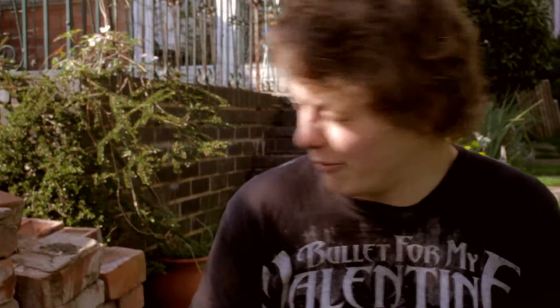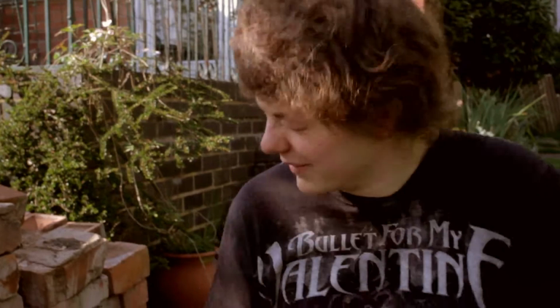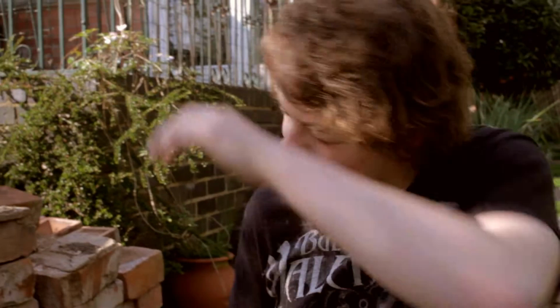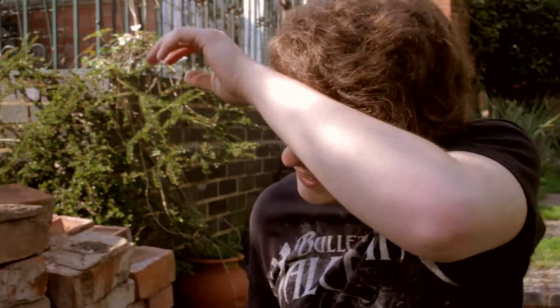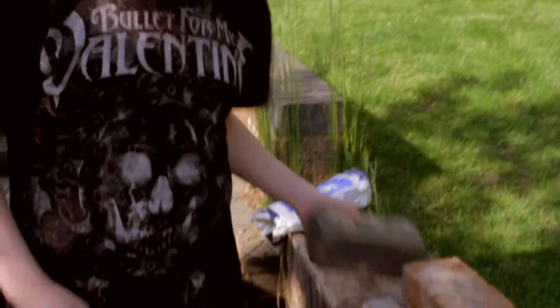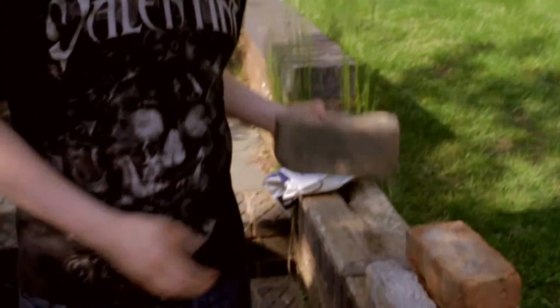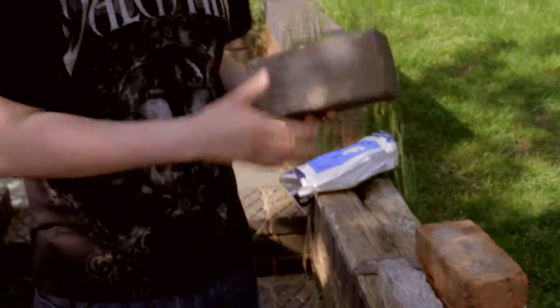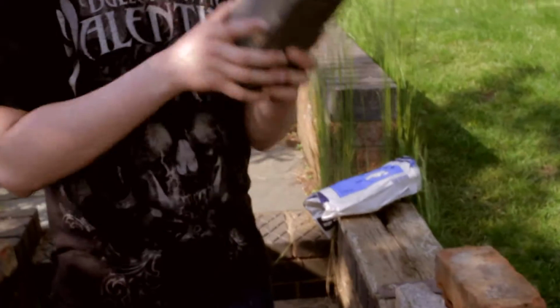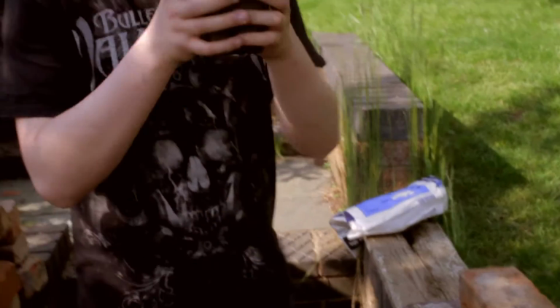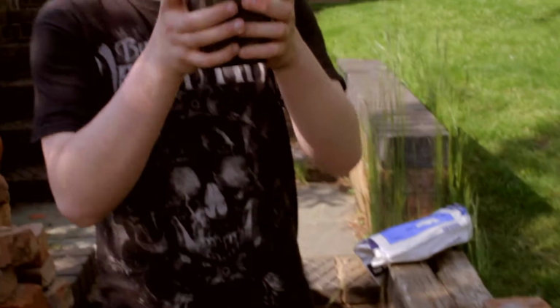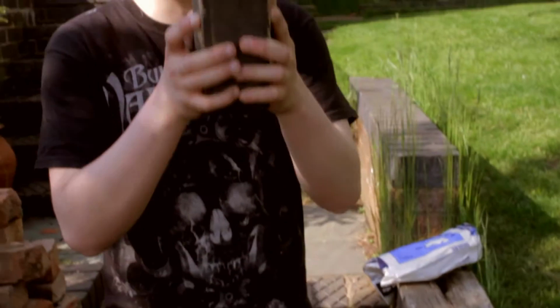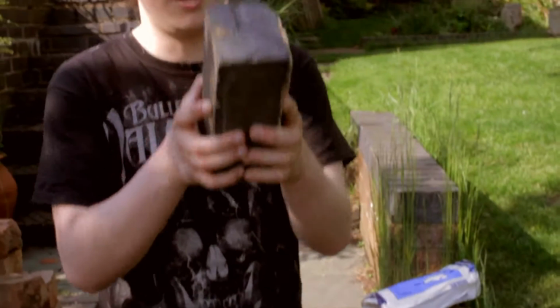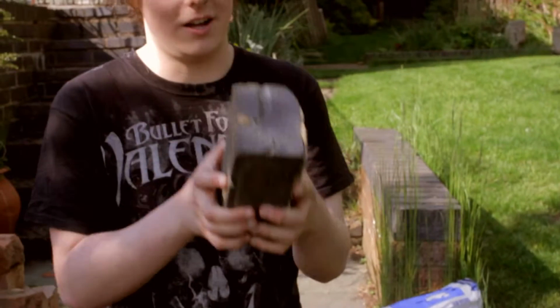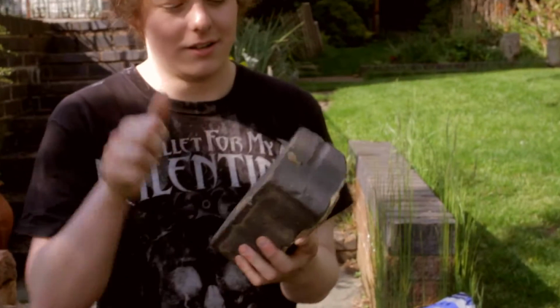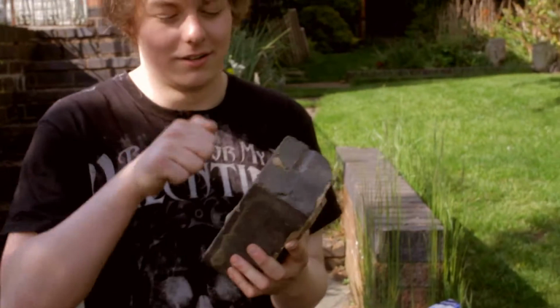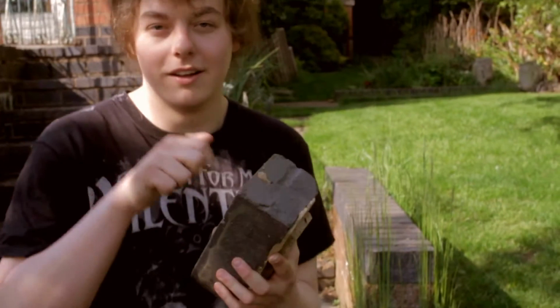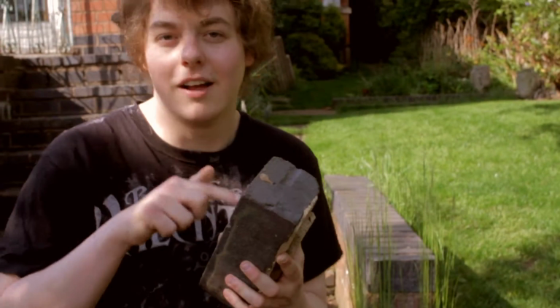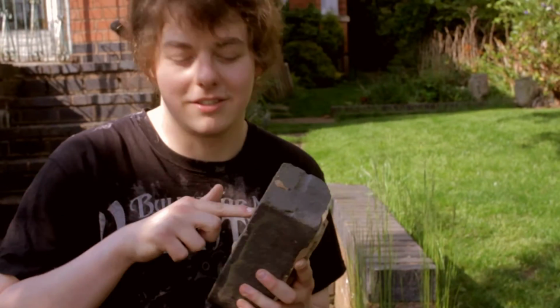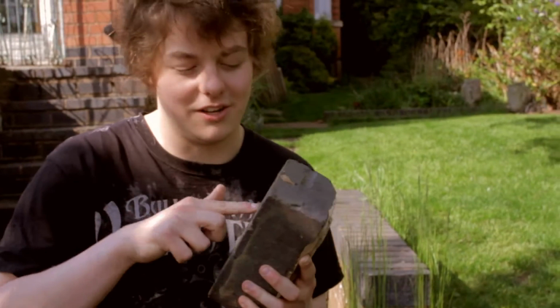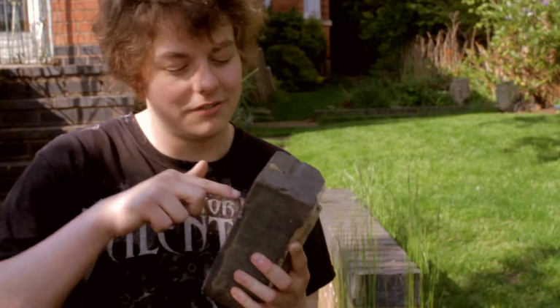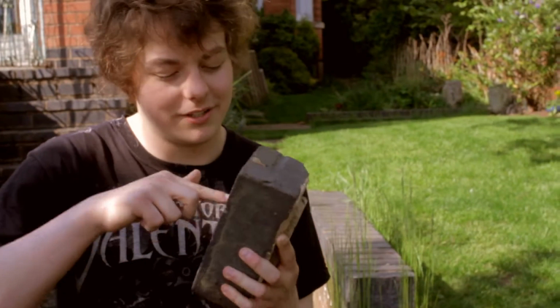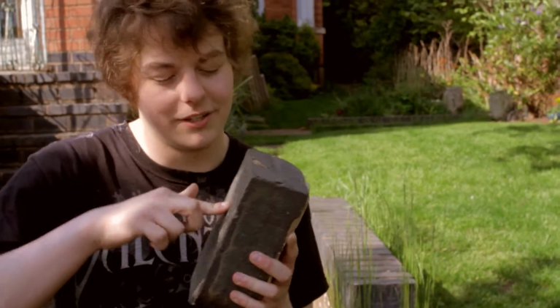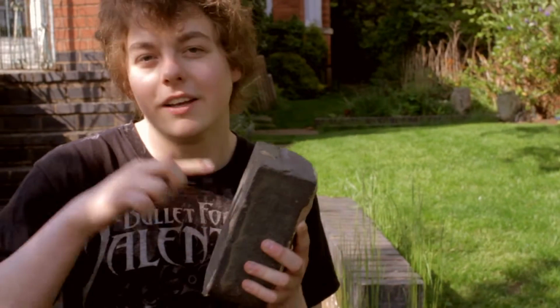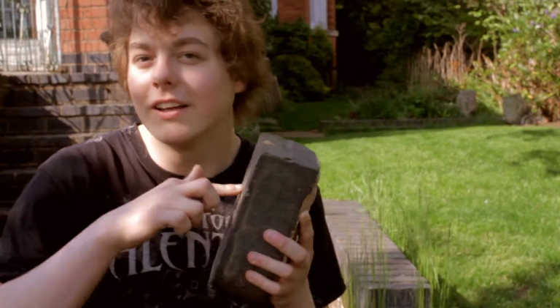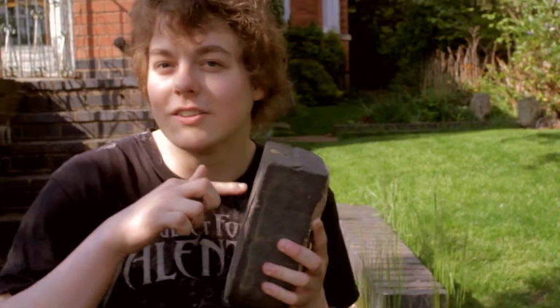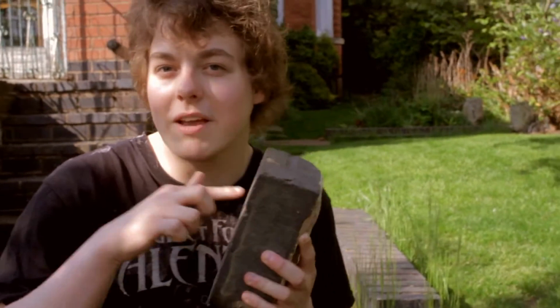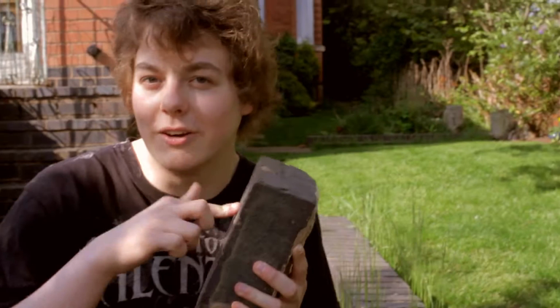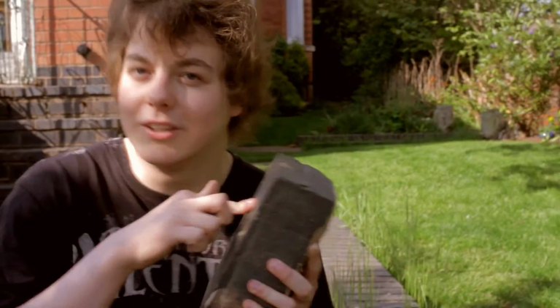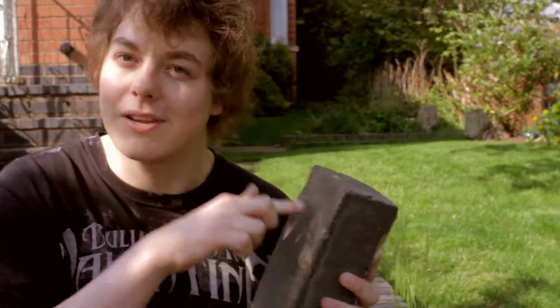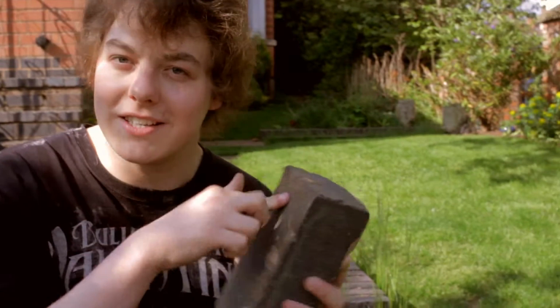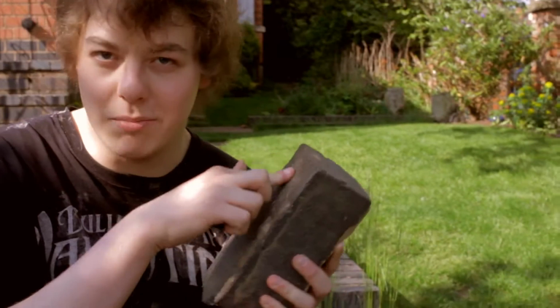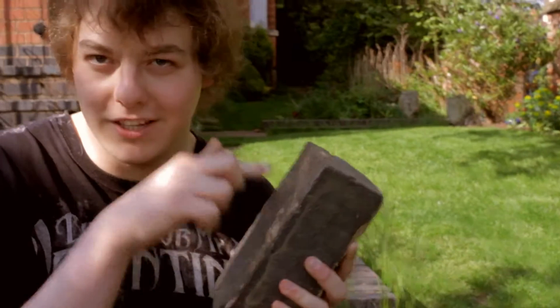Ow. And then some bricks are soft. Doesn't make a noise when I tap it.